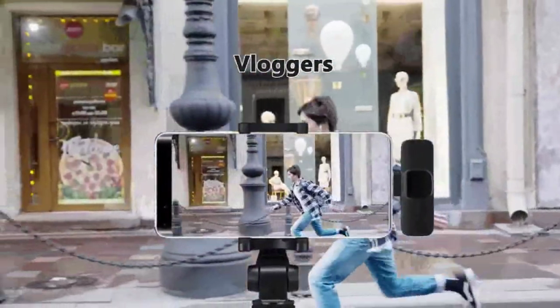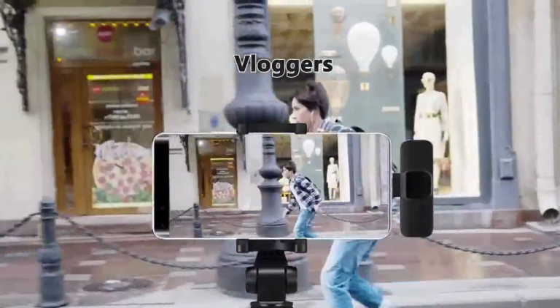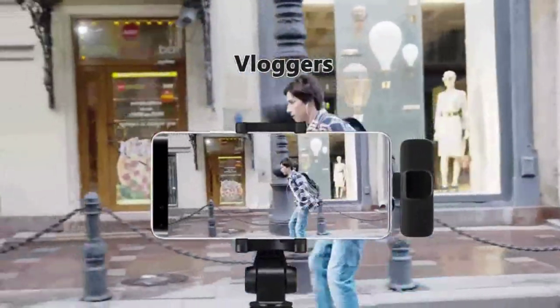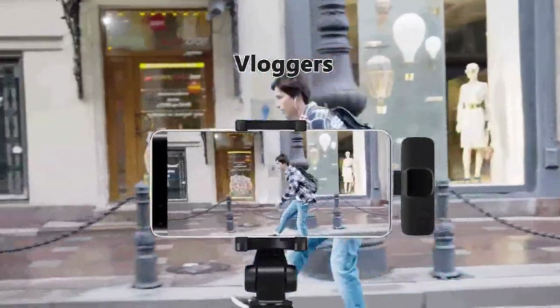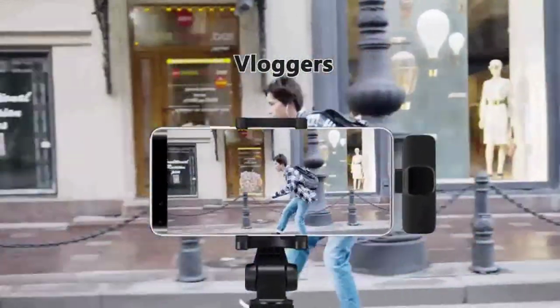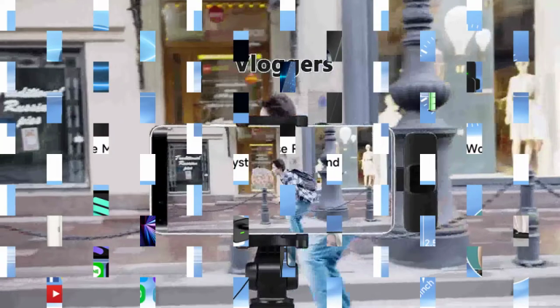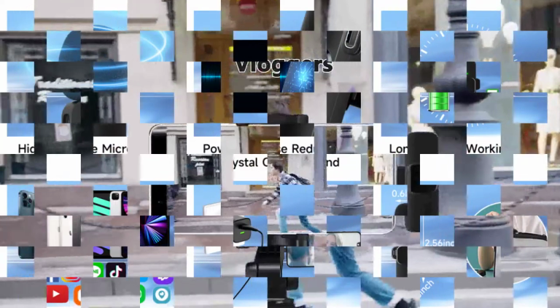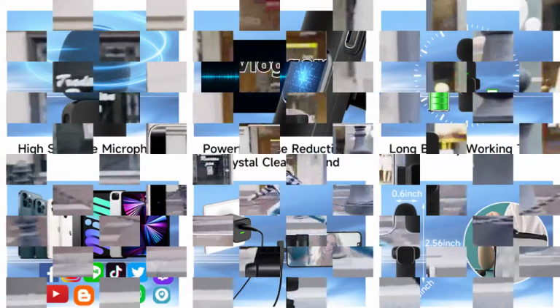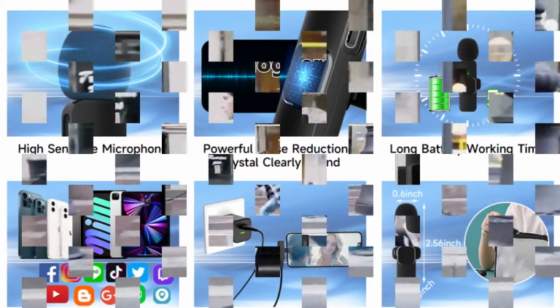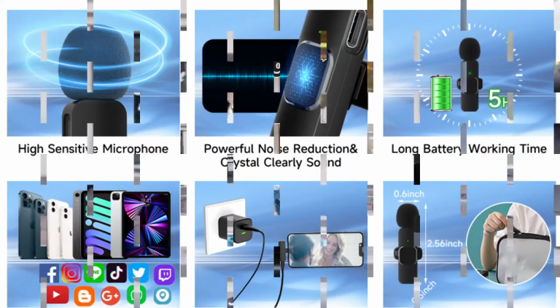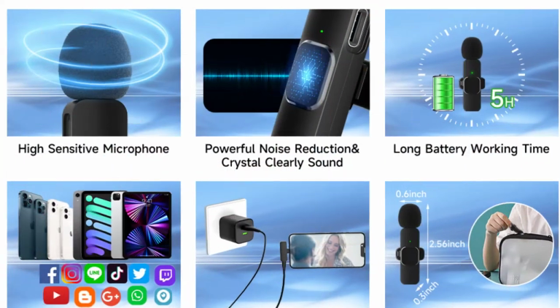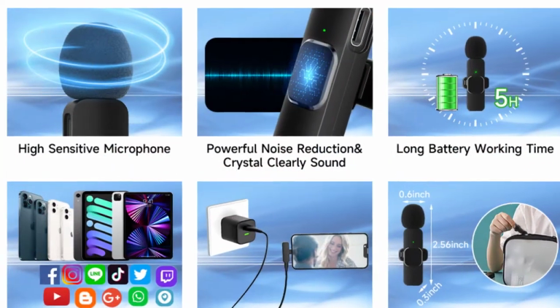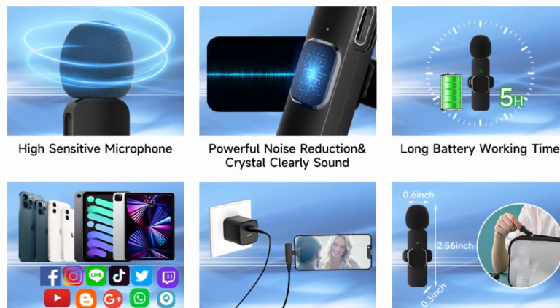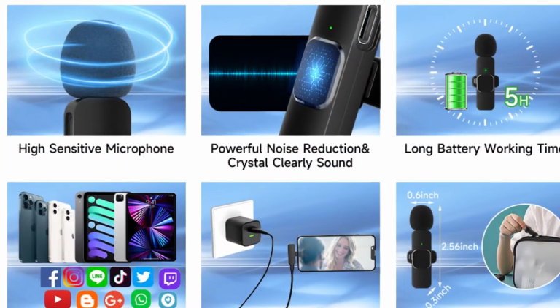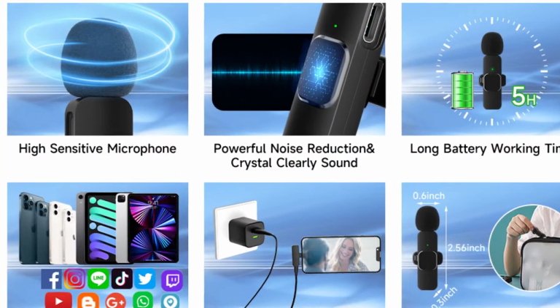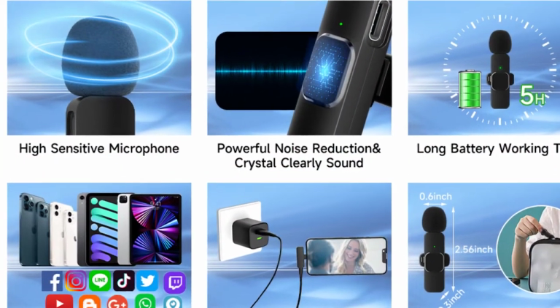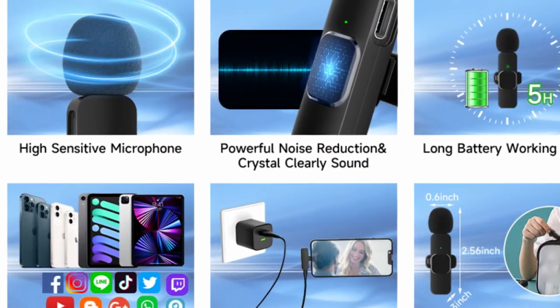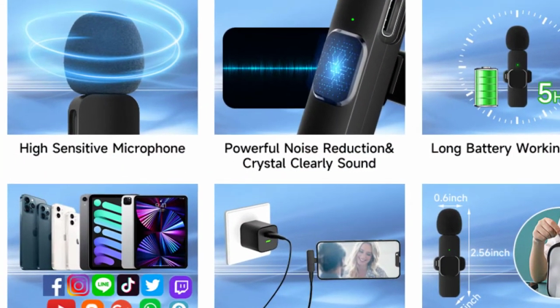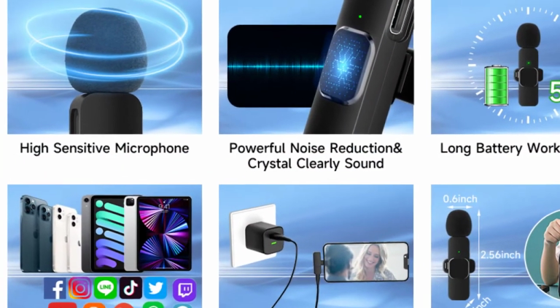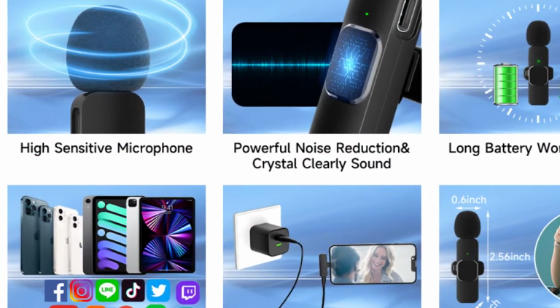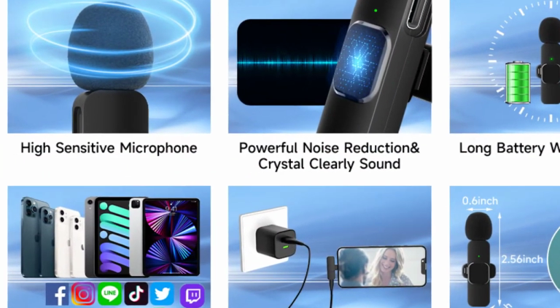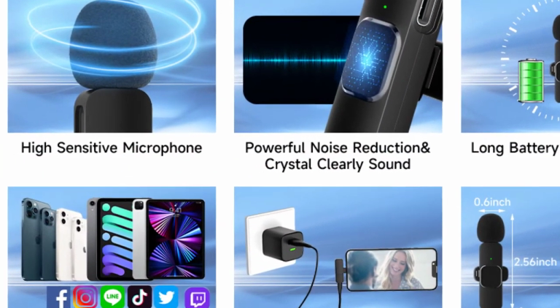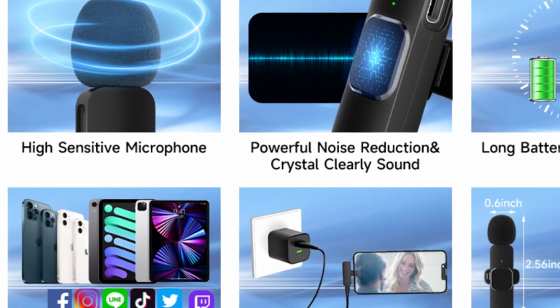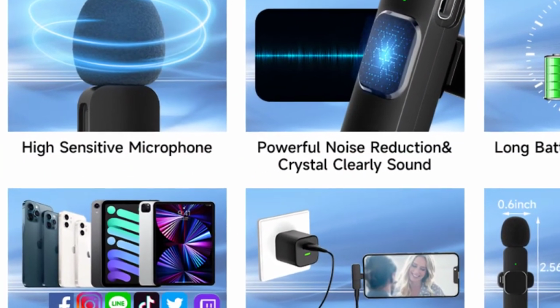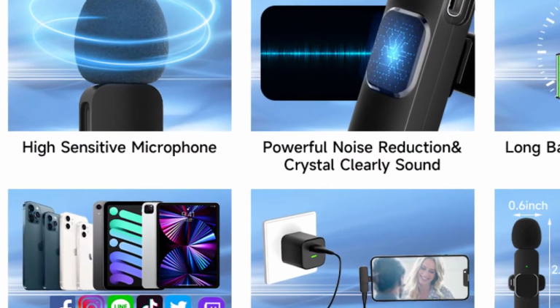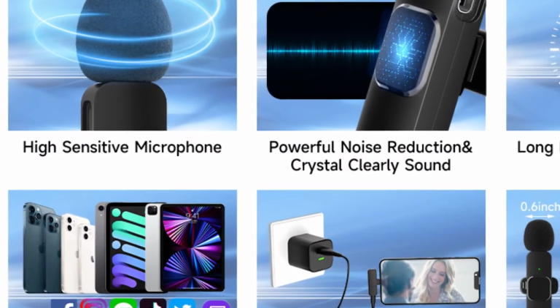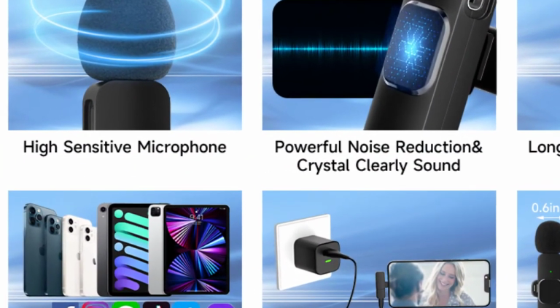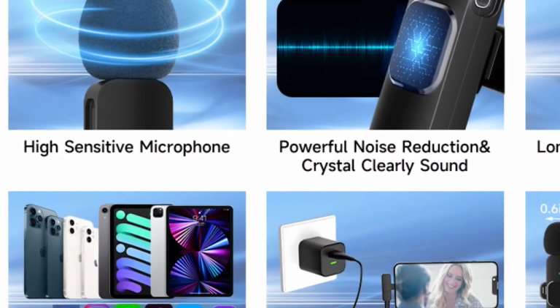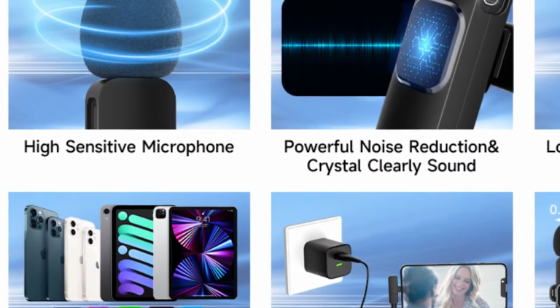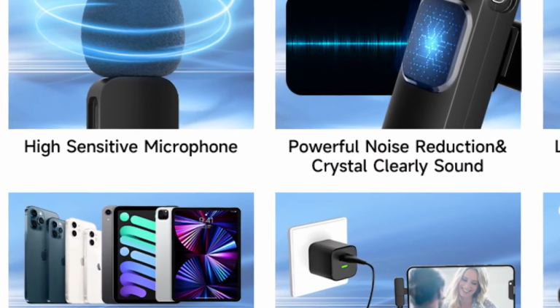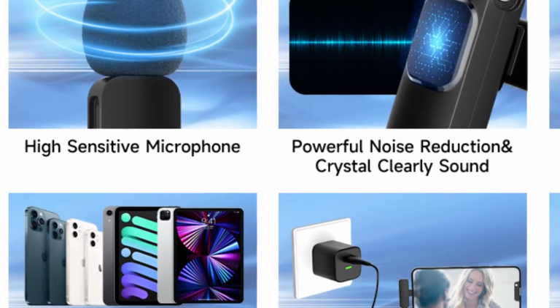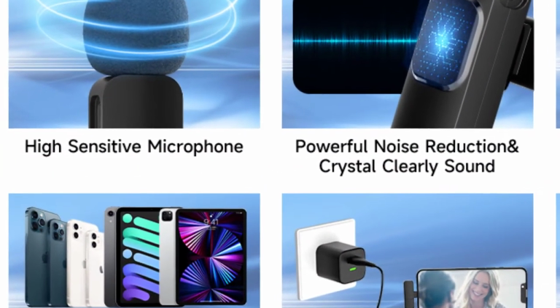The wireless receiver features a lightning jack that plugs directly into your recording device or smartphone.